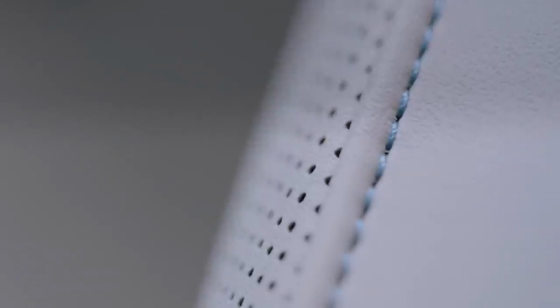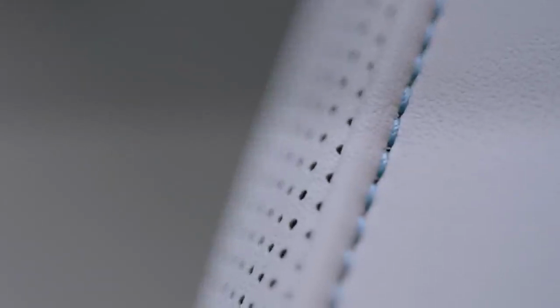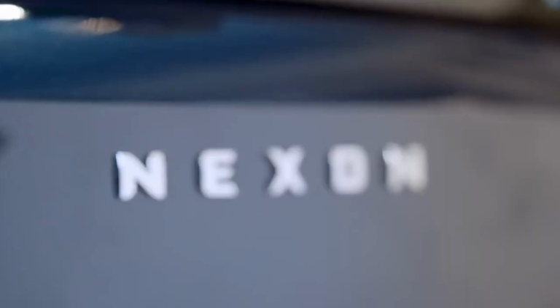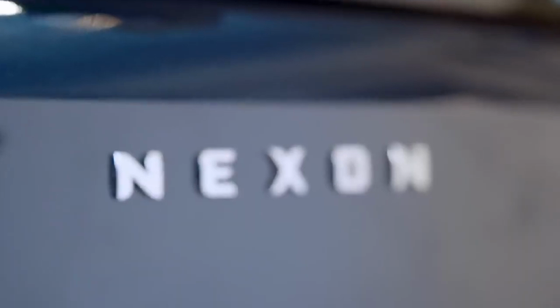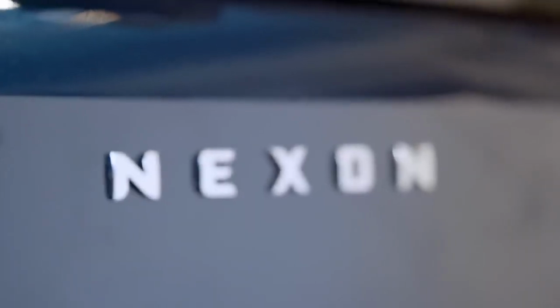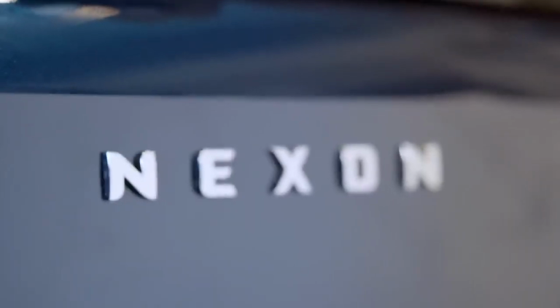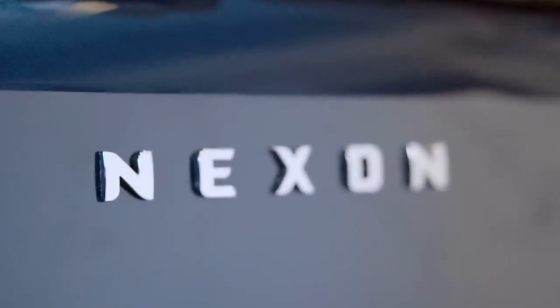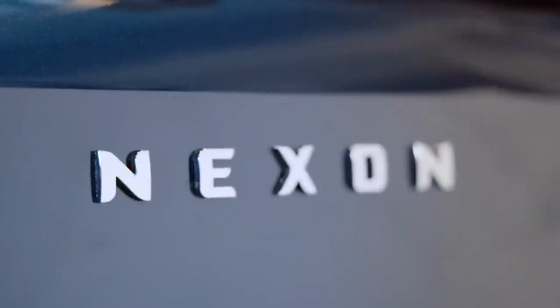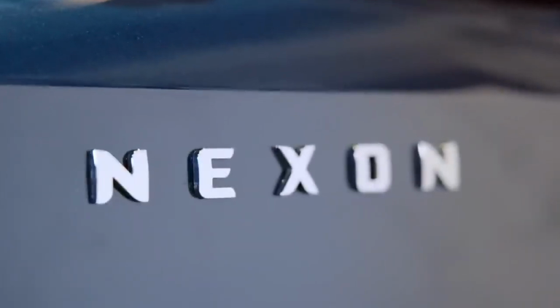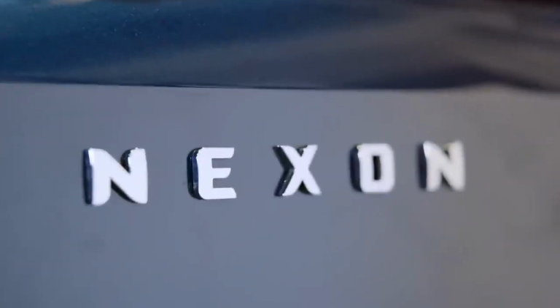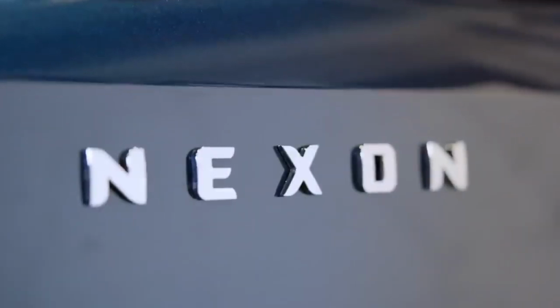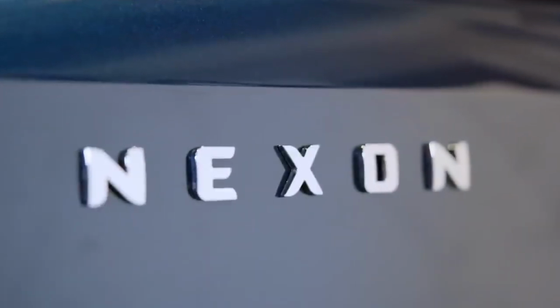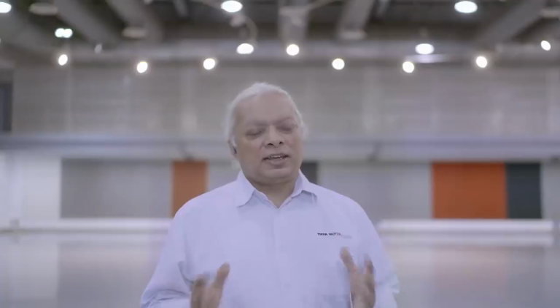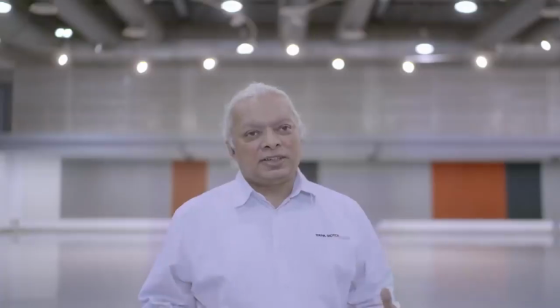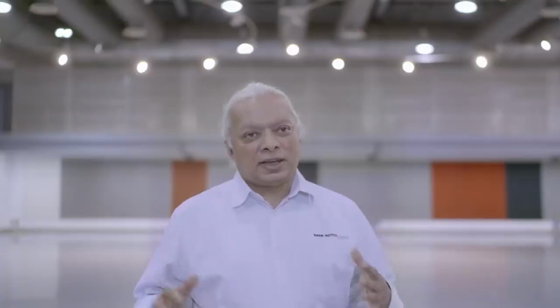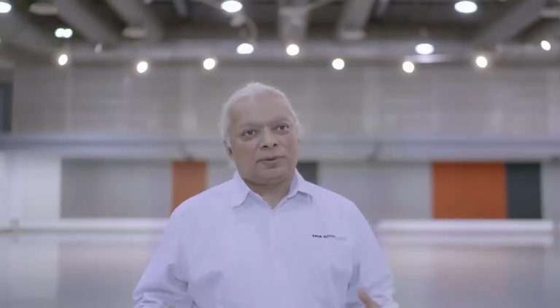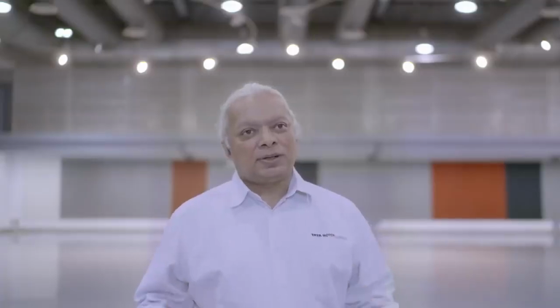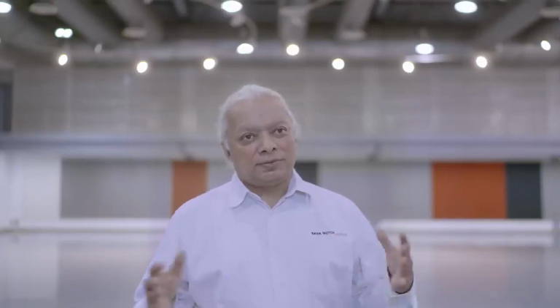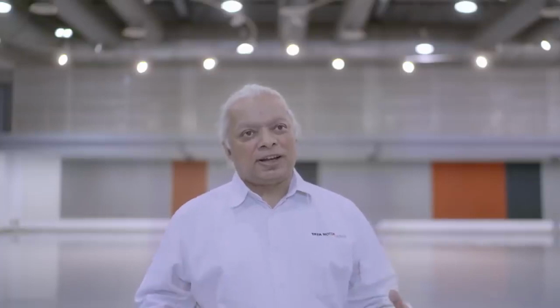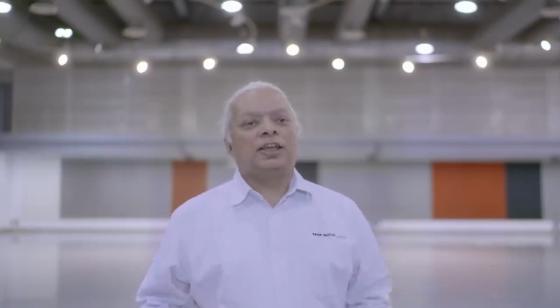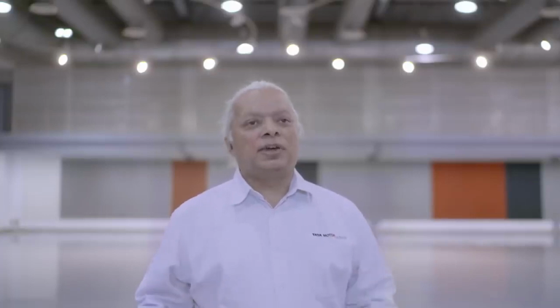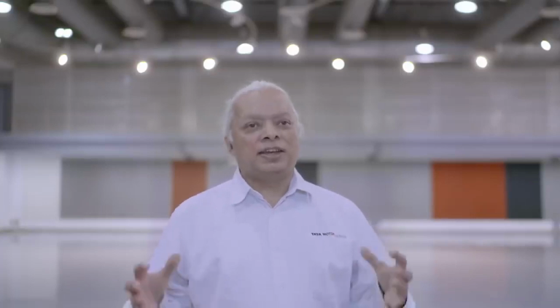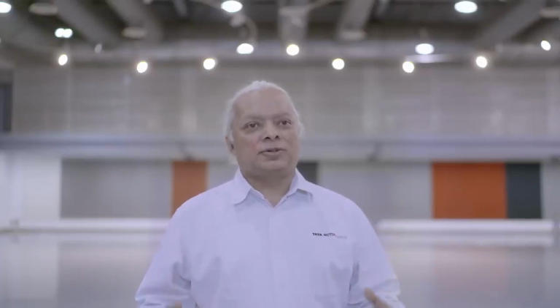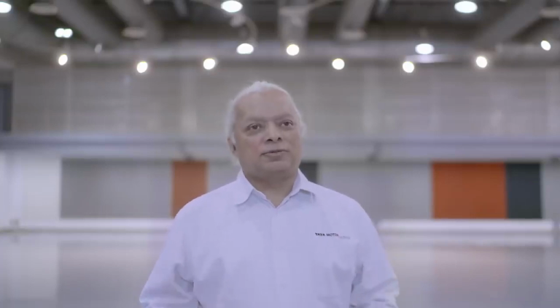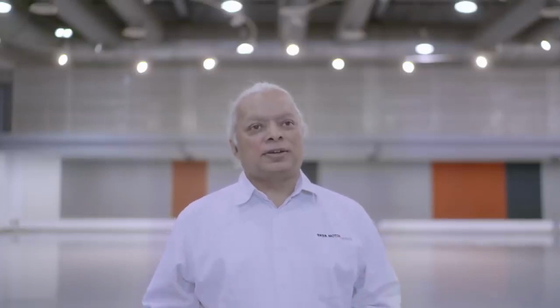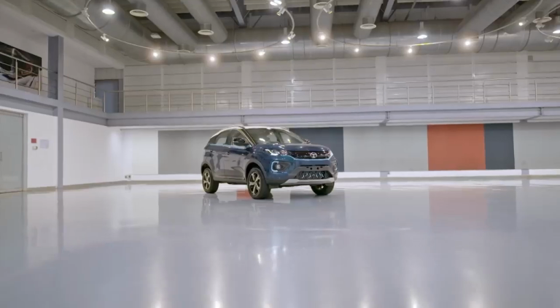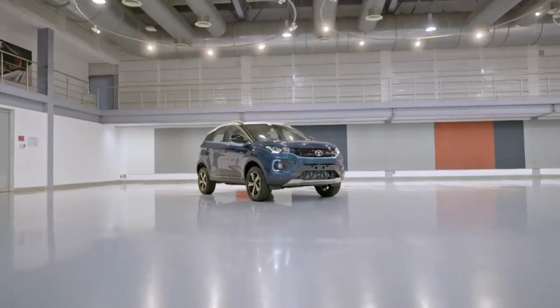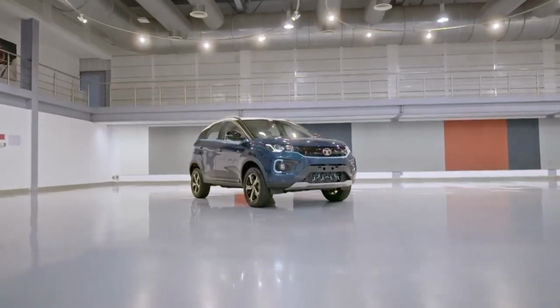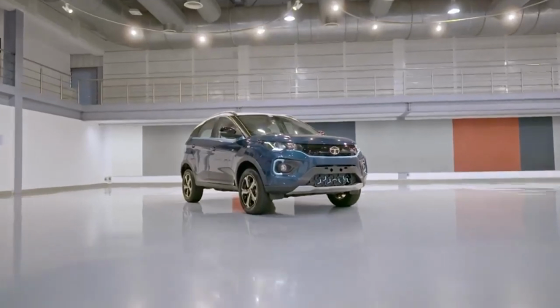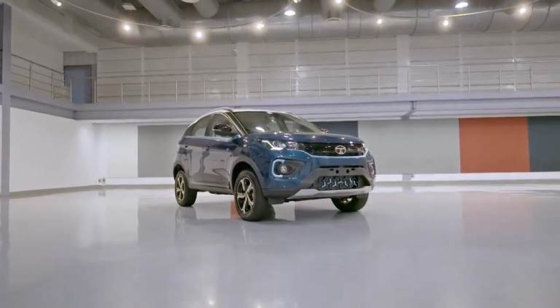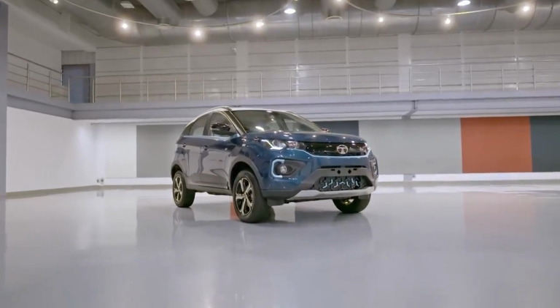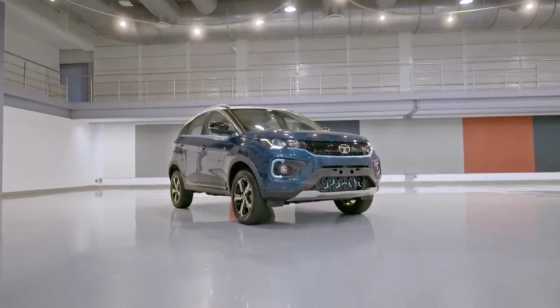The first generation Nexon was a friendly car — an easy, affable, friendly, inviting sort of vehicle. It's now confident.